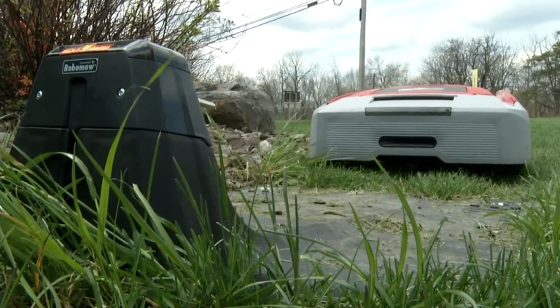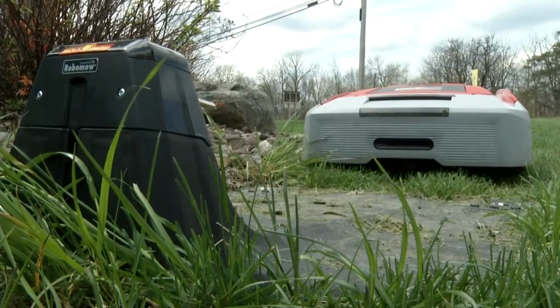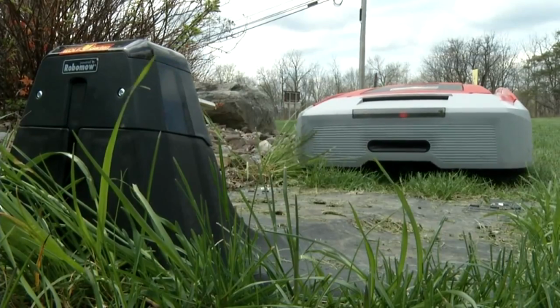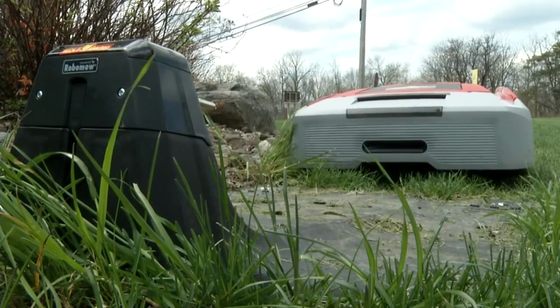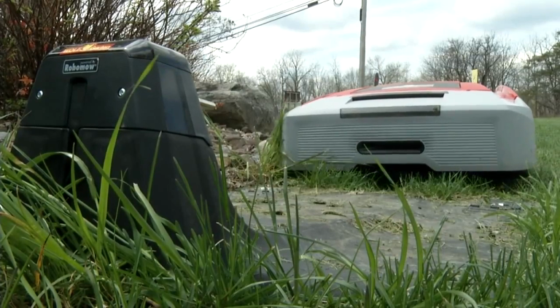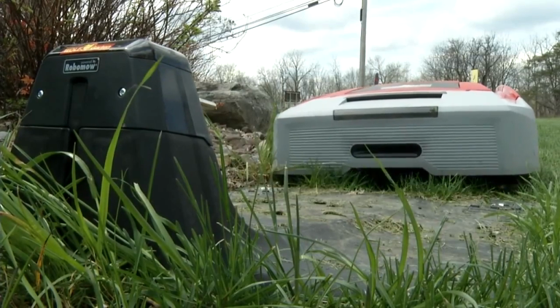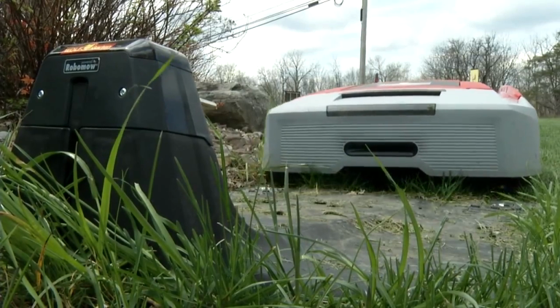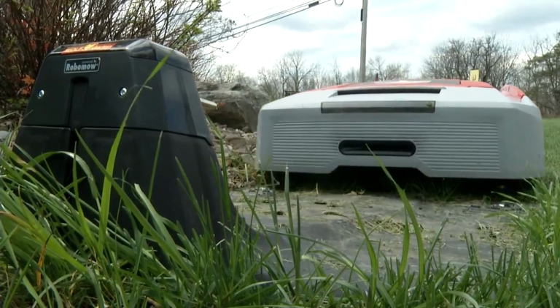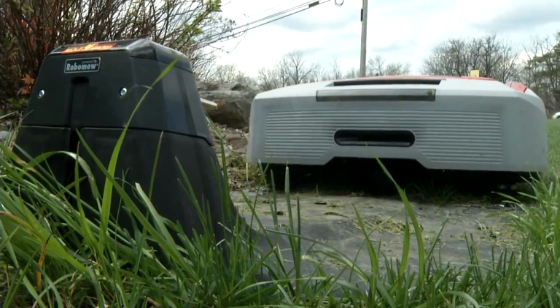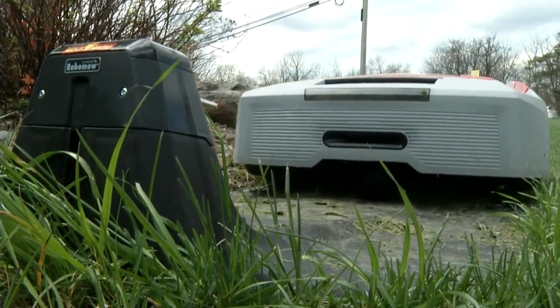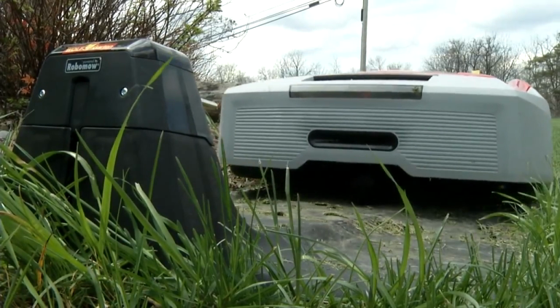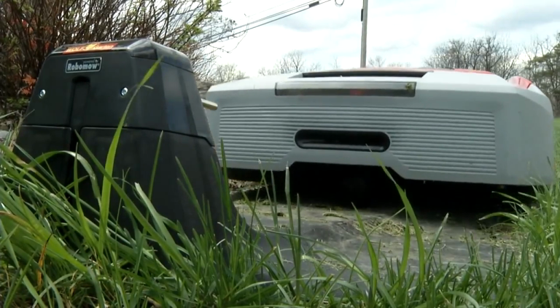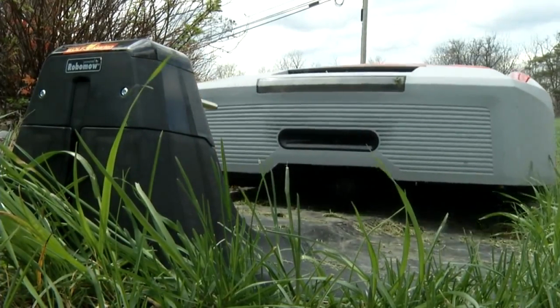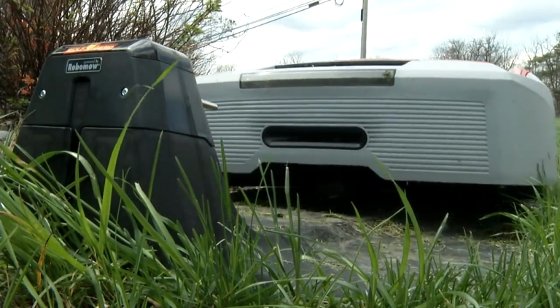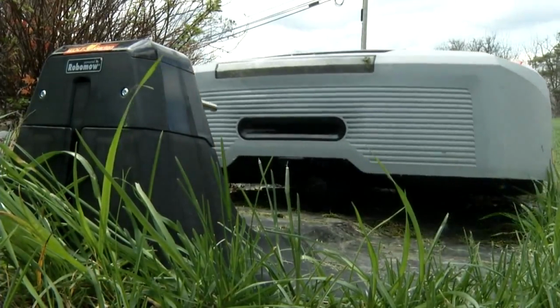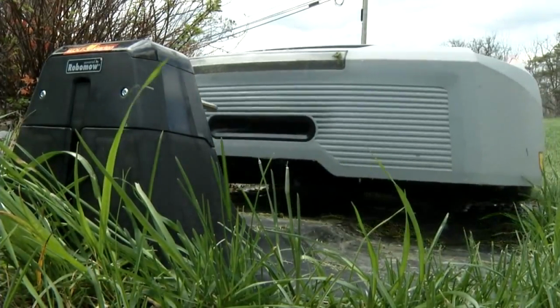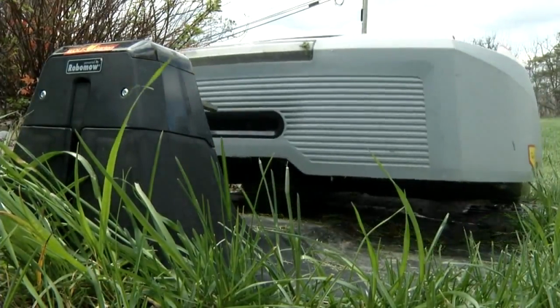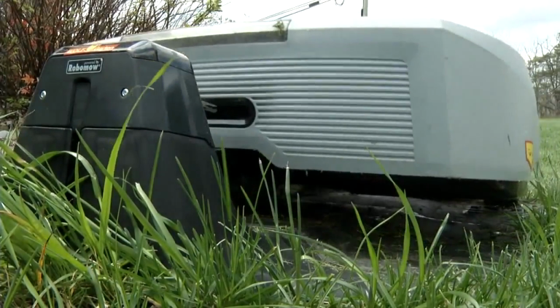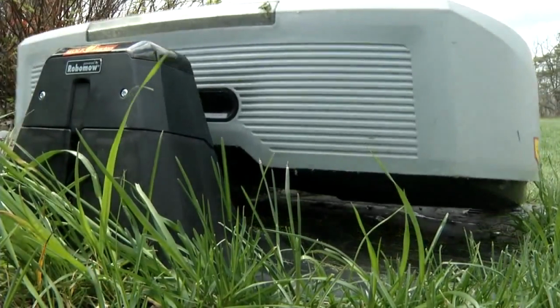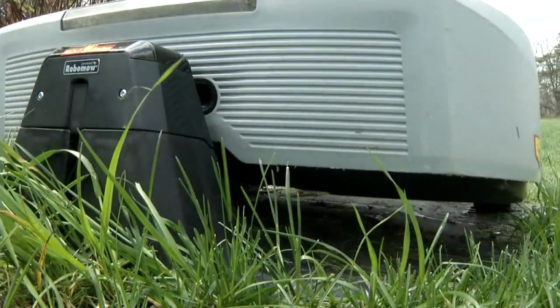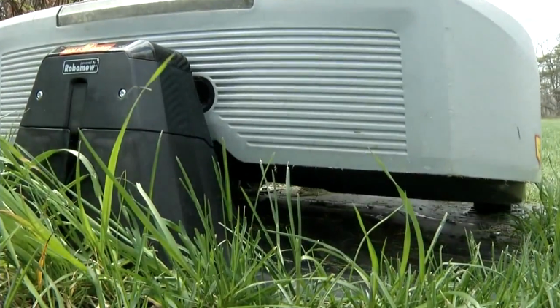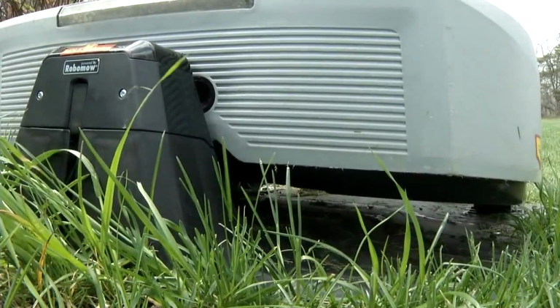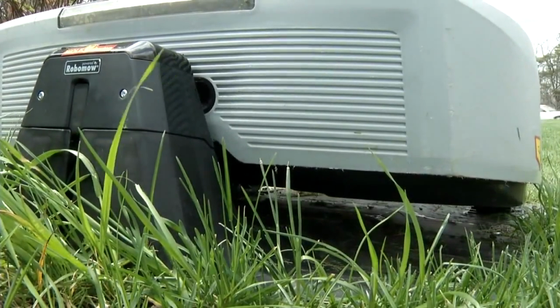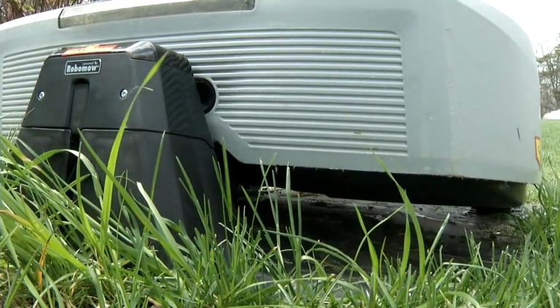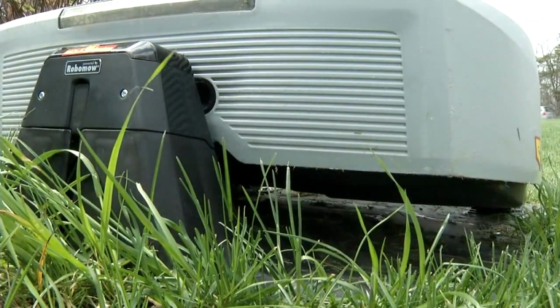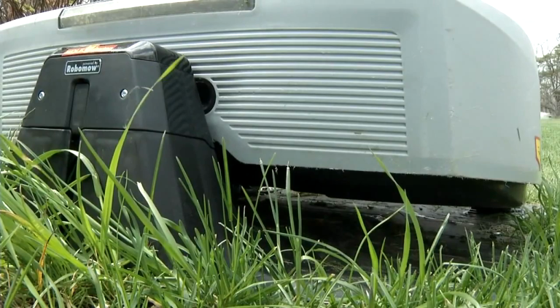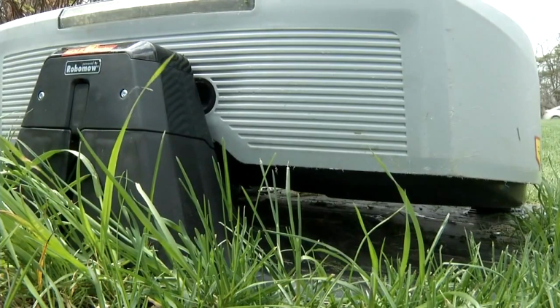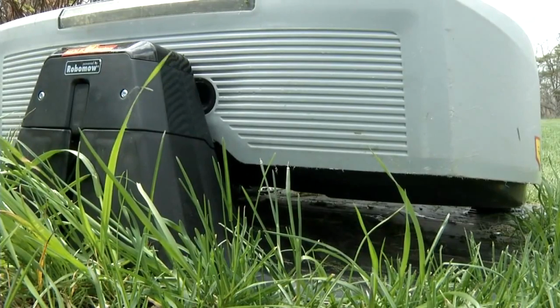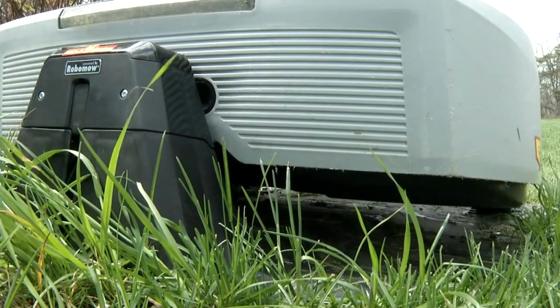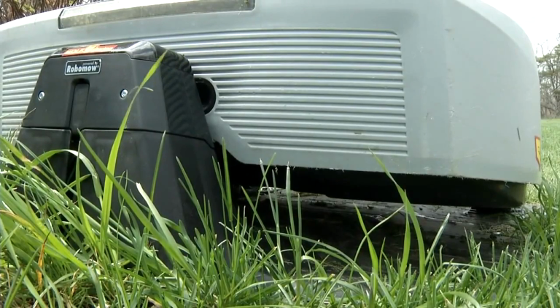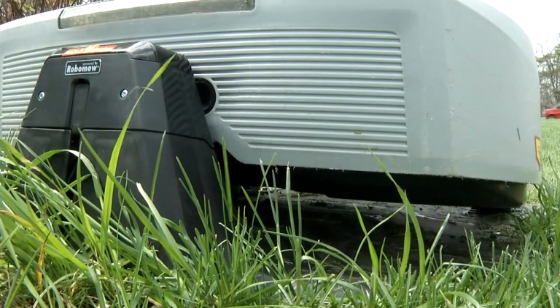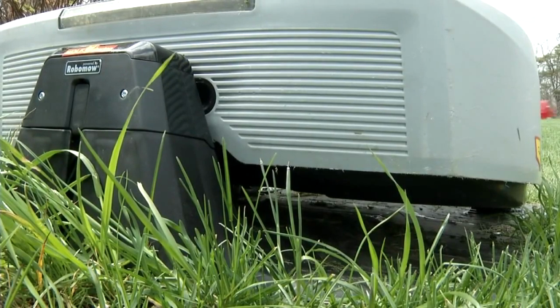No matter what you think, Robbie the robotic mower is a sure sign that times are changing. In Lockport, Kaylee Wendt, News 4.